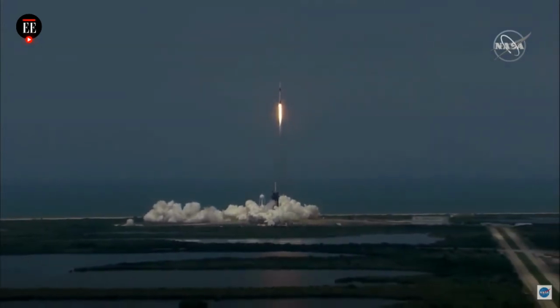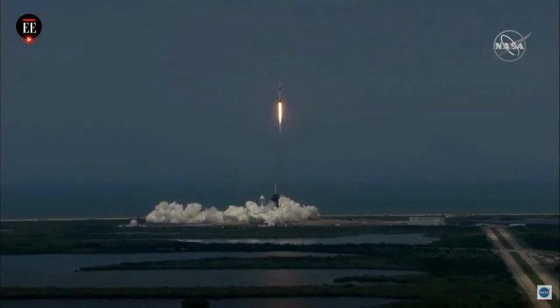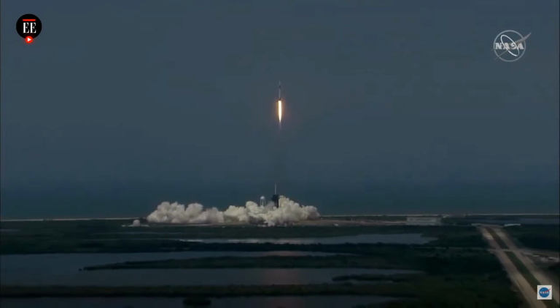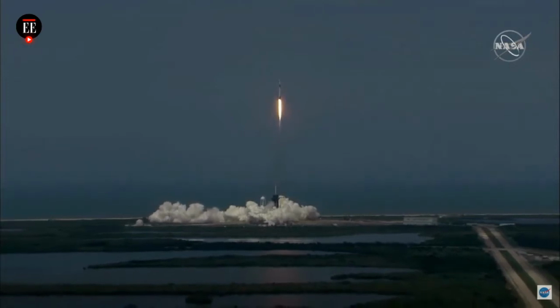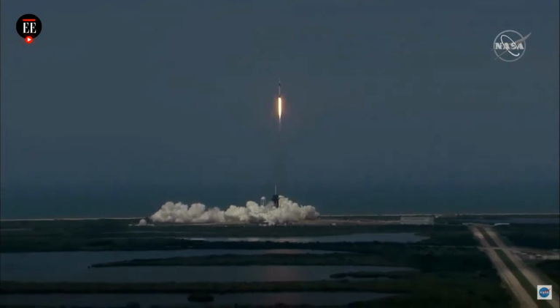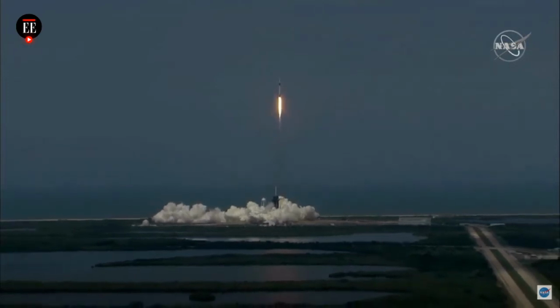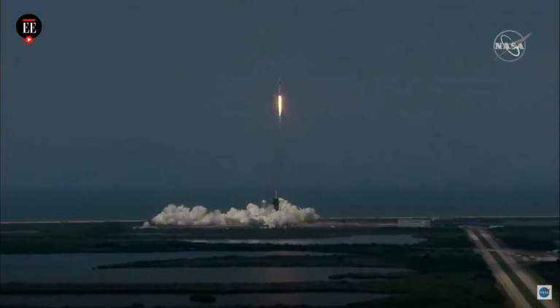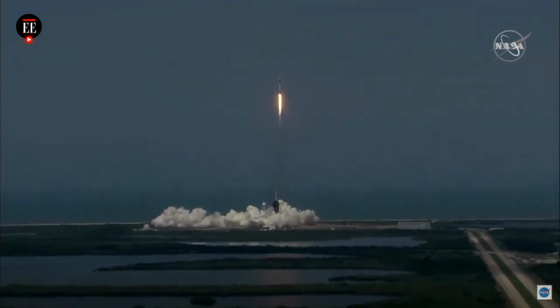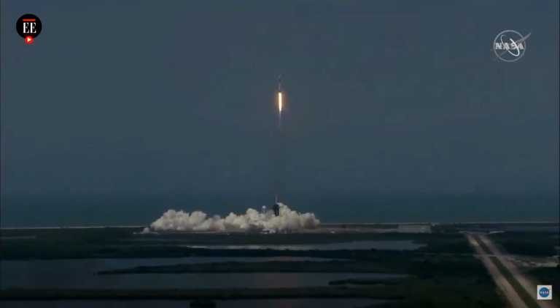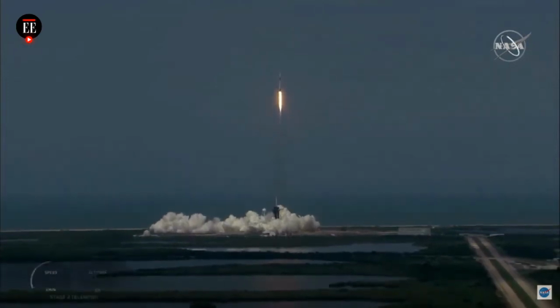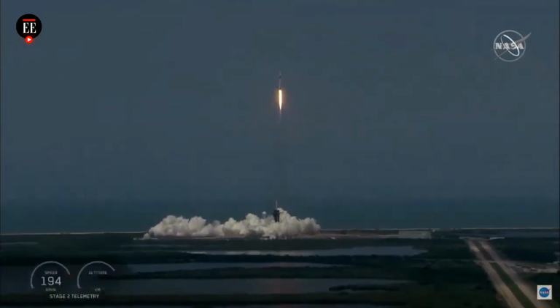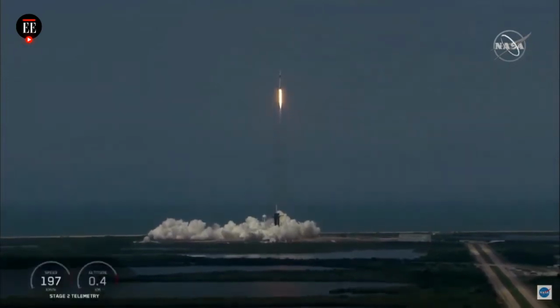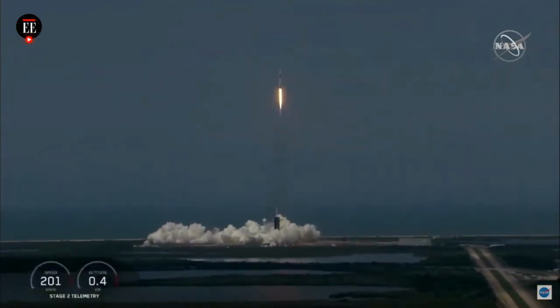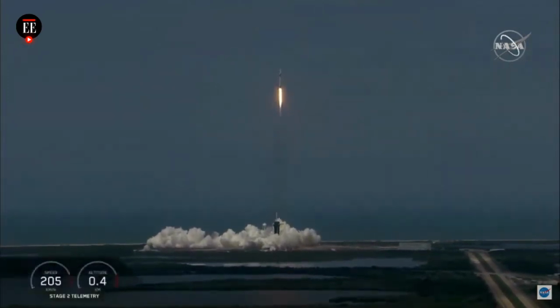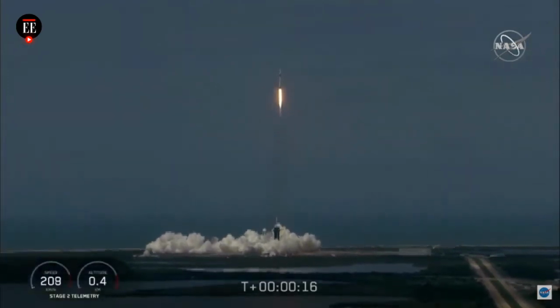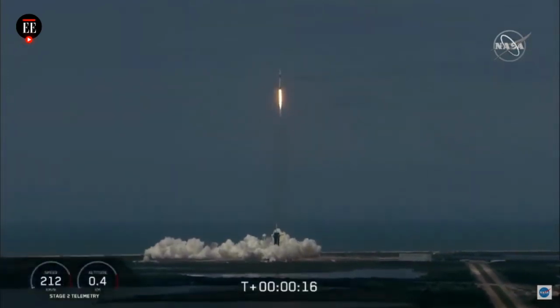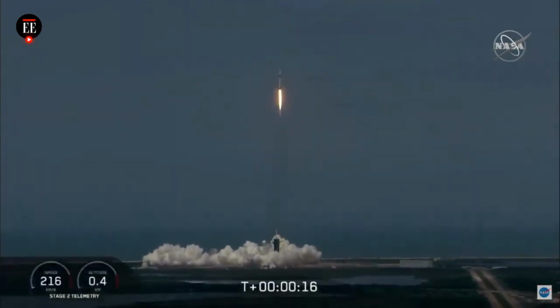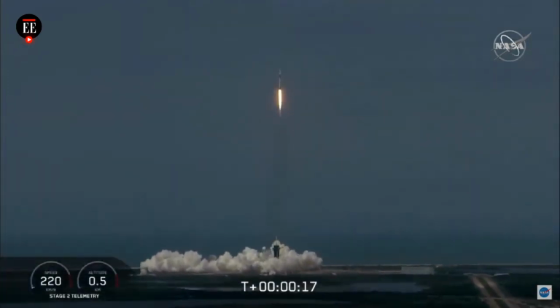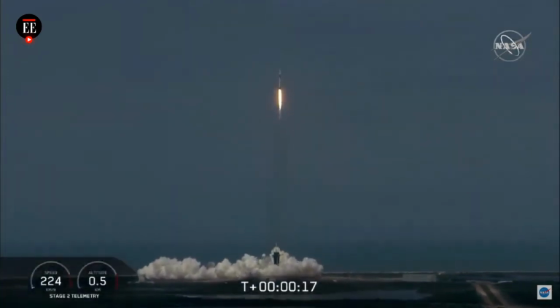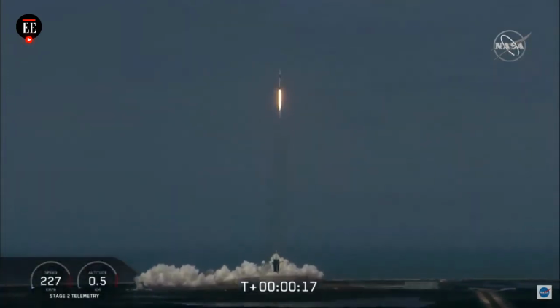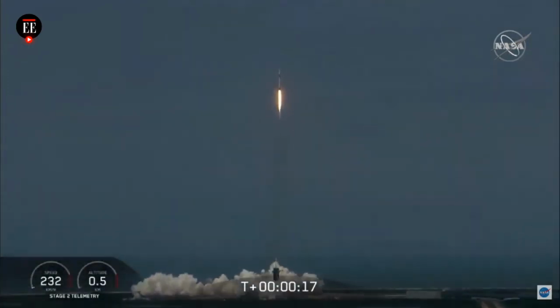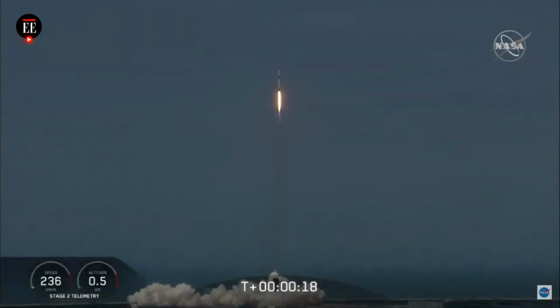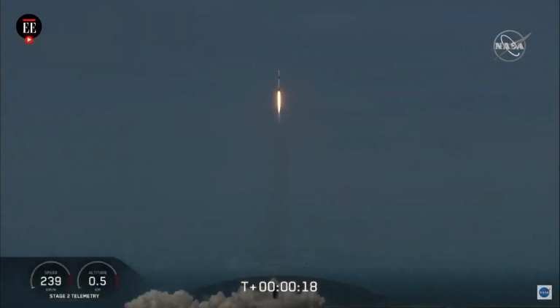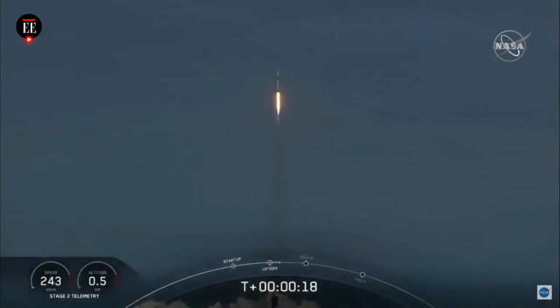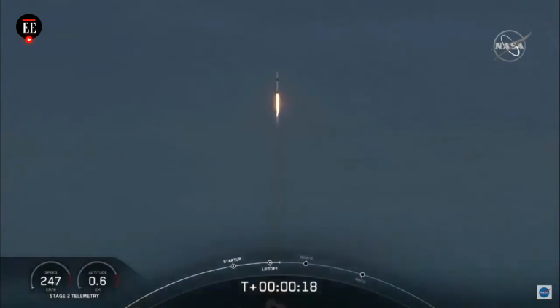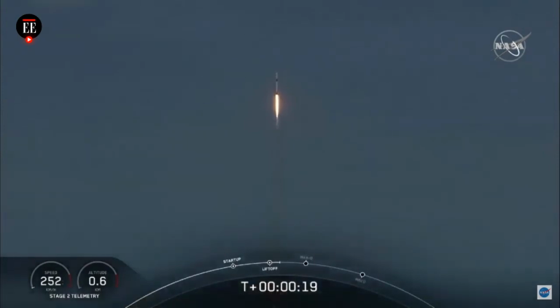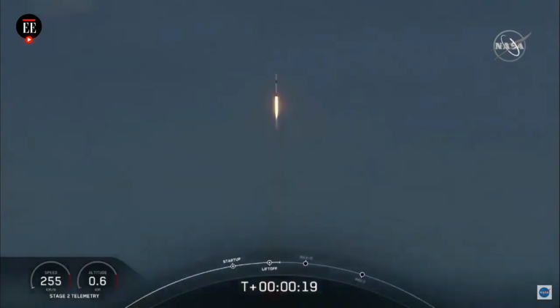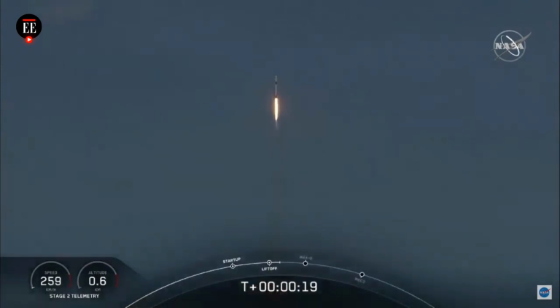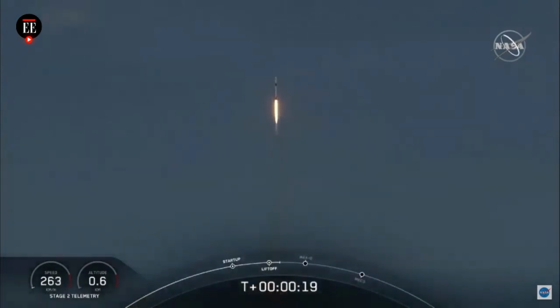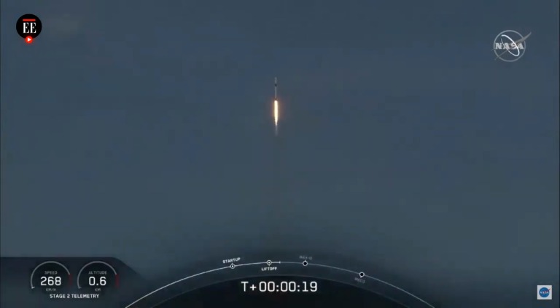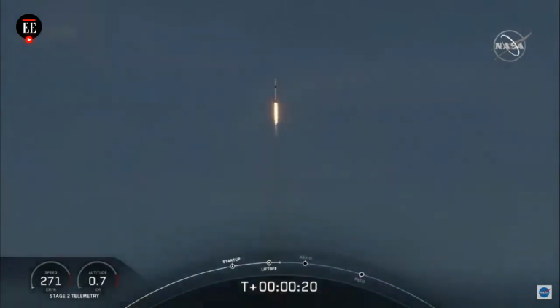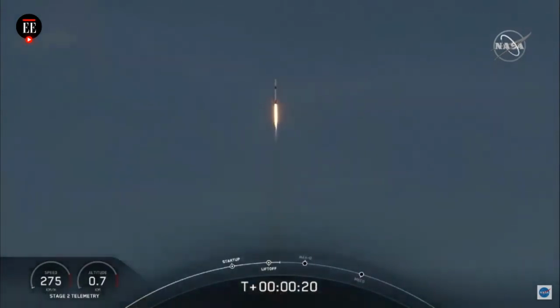America has launched. And so rises a new era of American spaceflight, and with it the ambitions of a new generation continuing the dream.